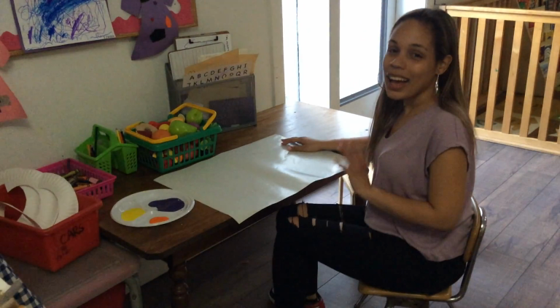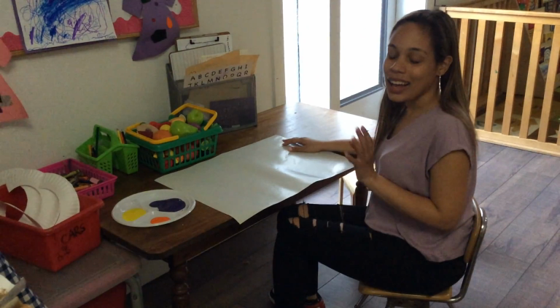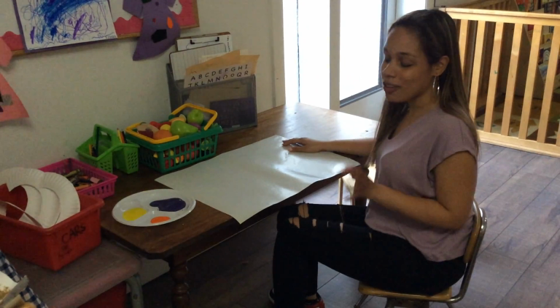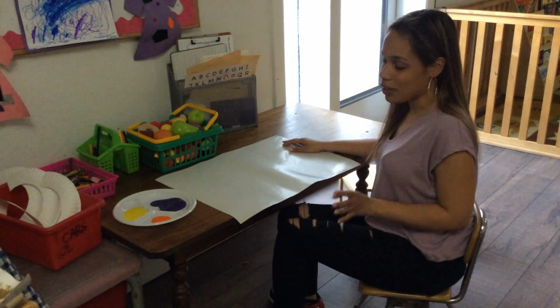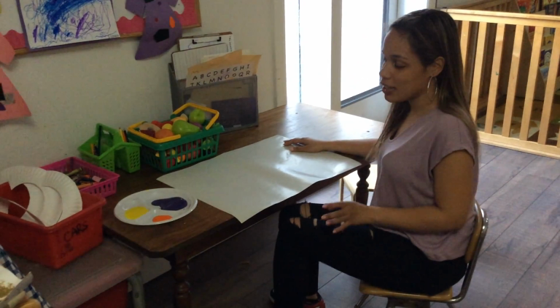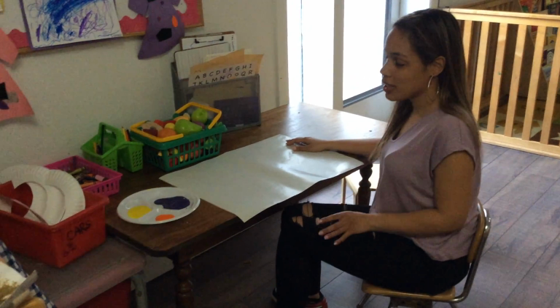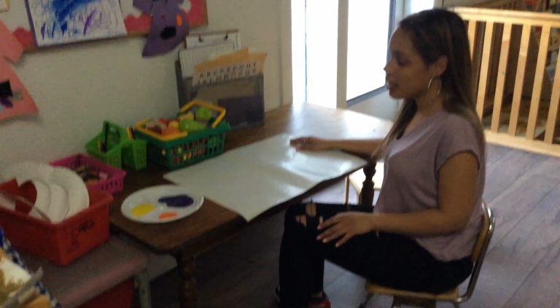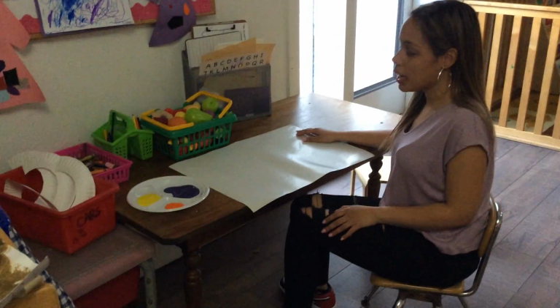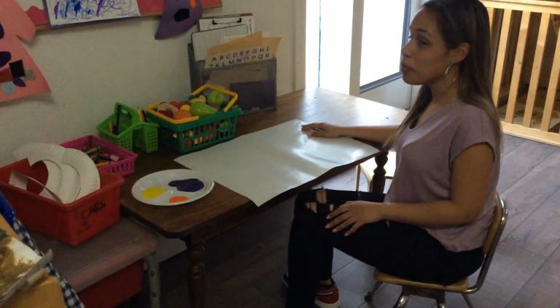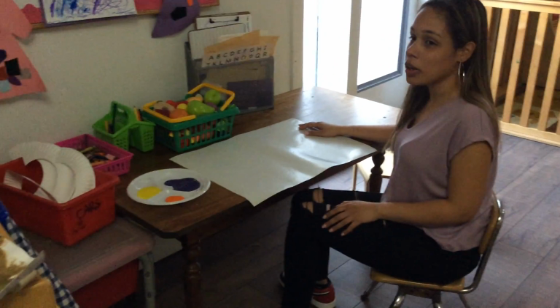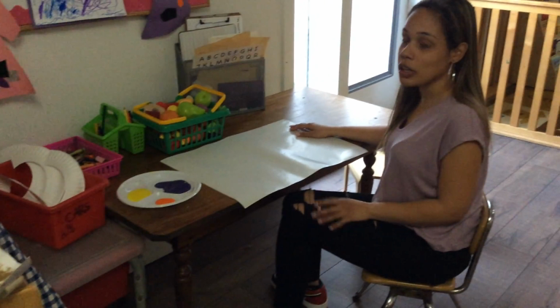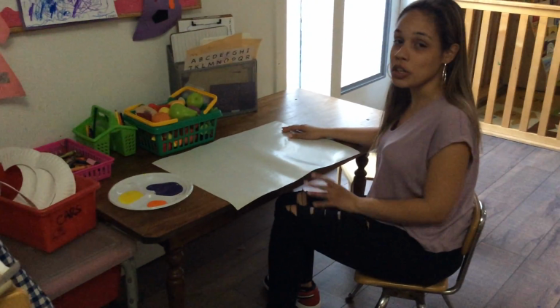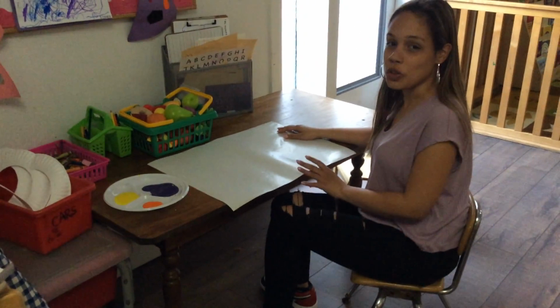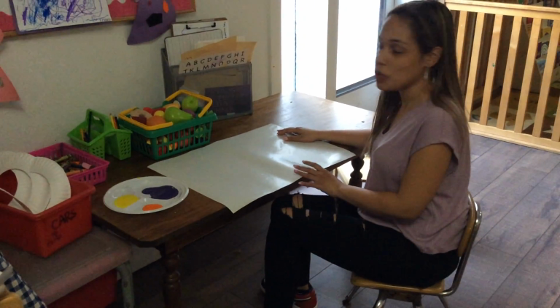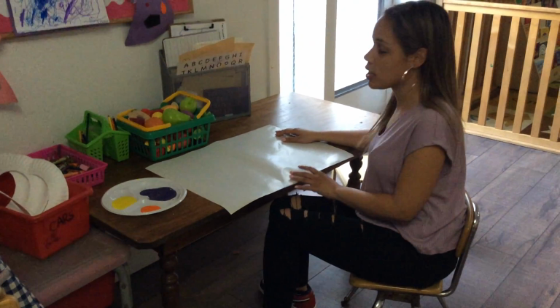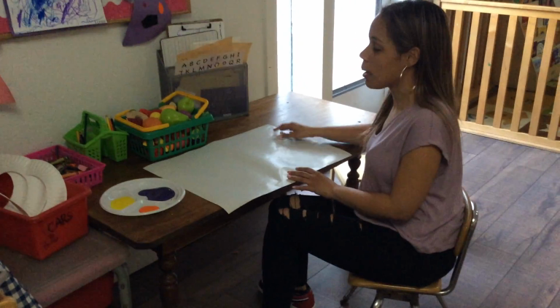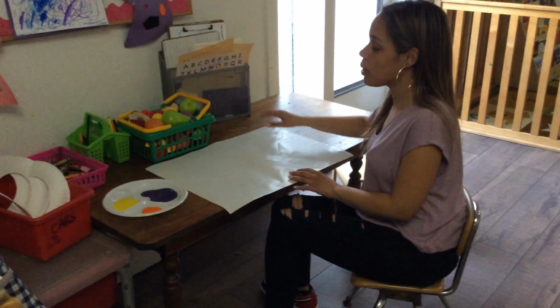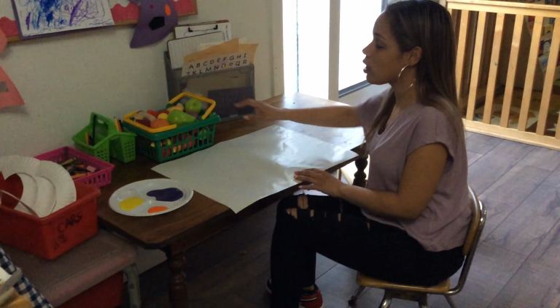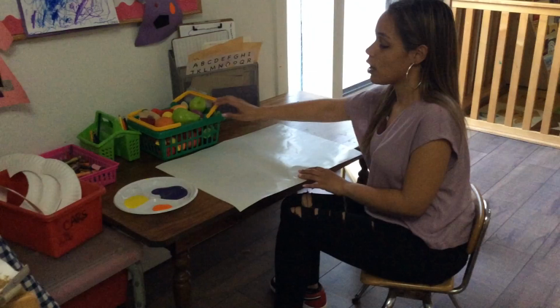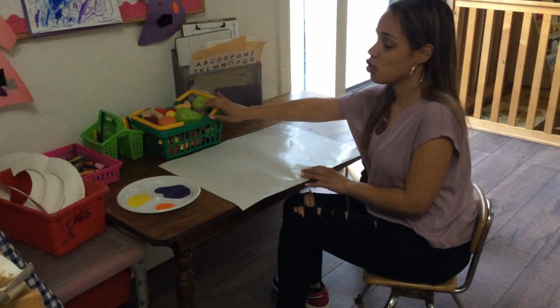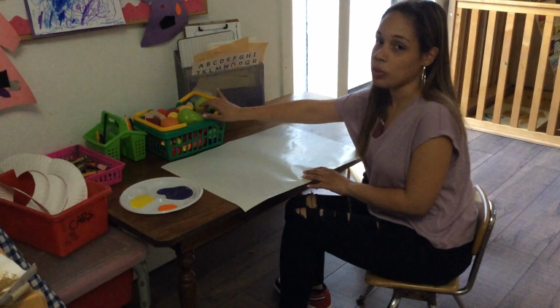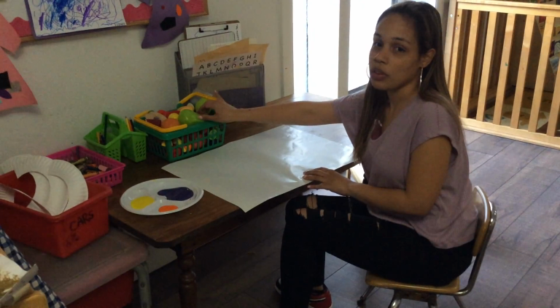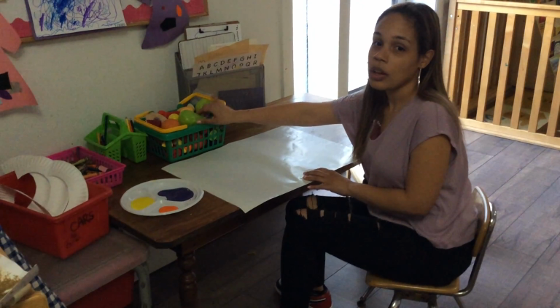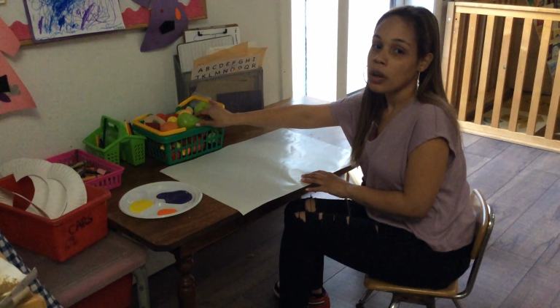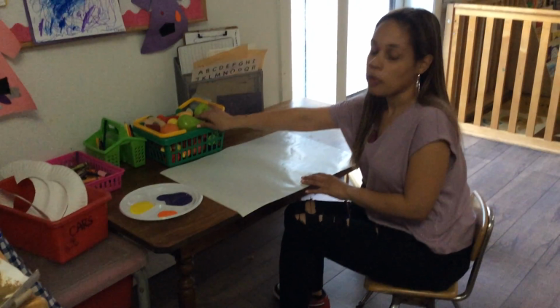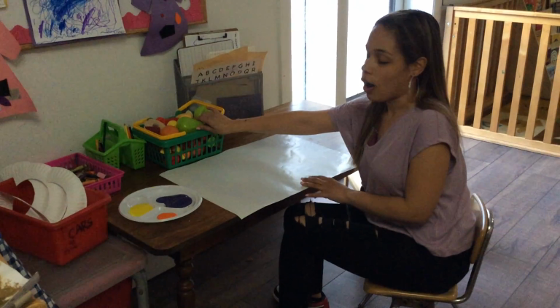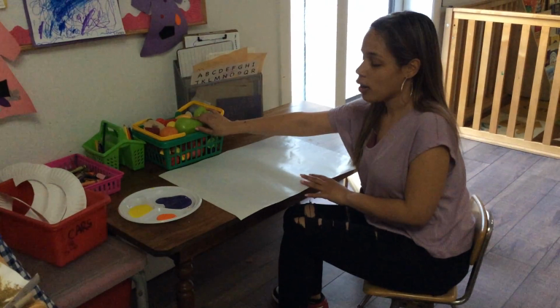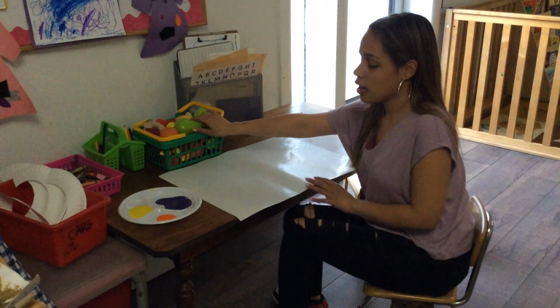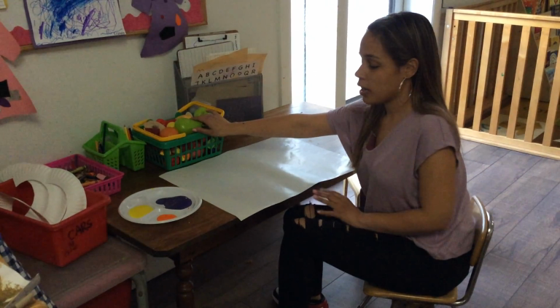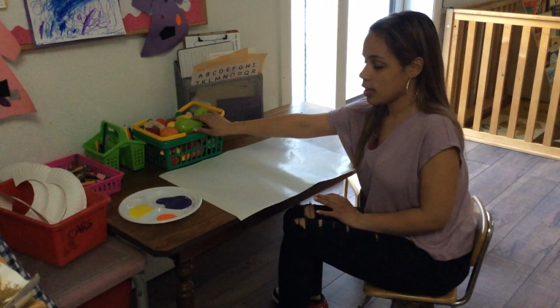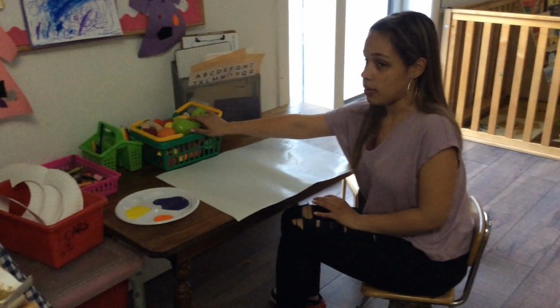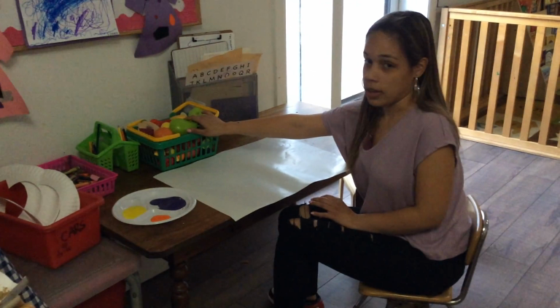Hello friends, today we are going to do stamping with vegetables for our cooking activity.